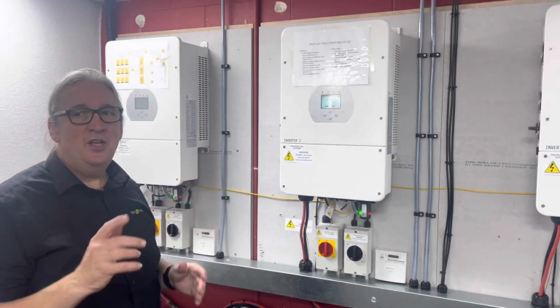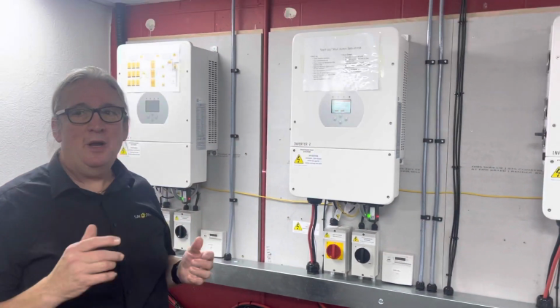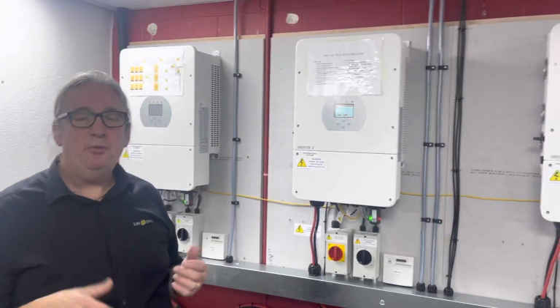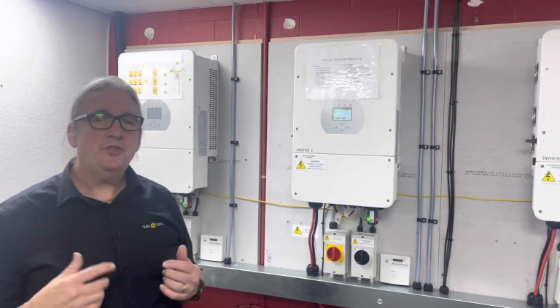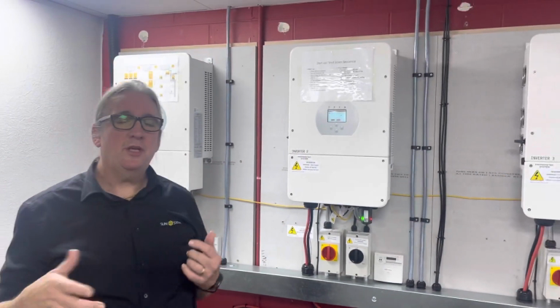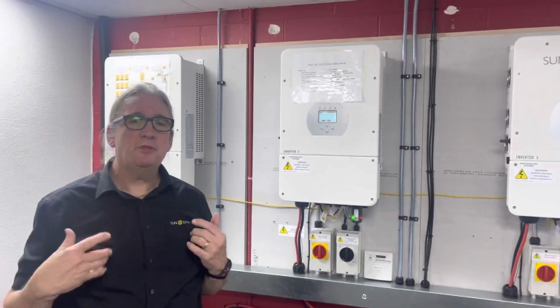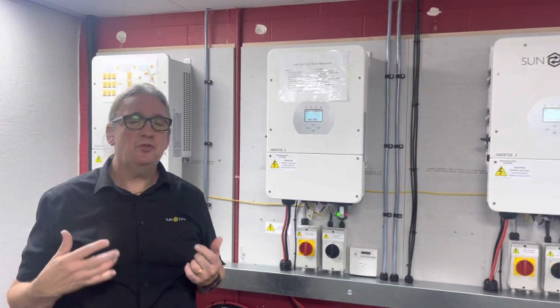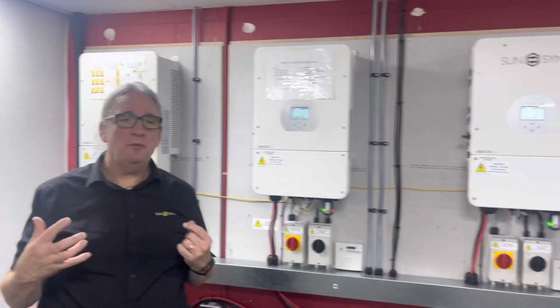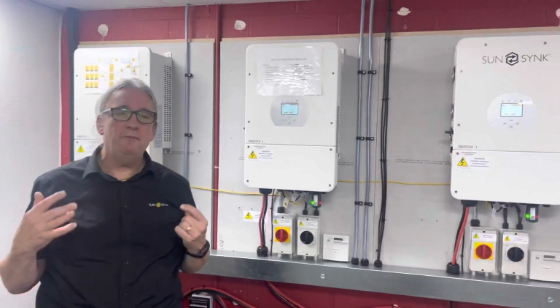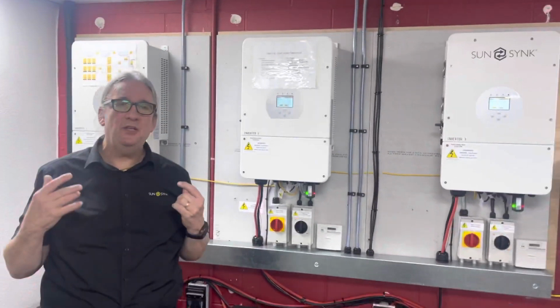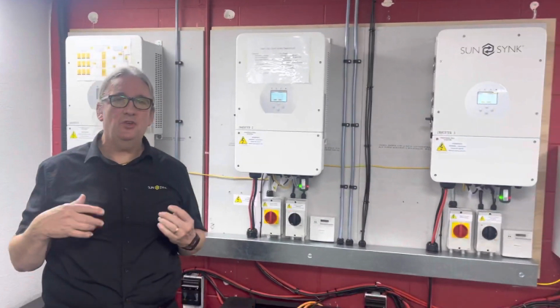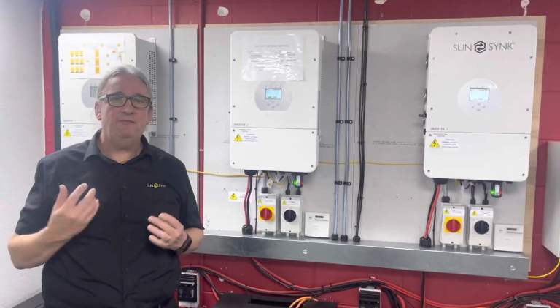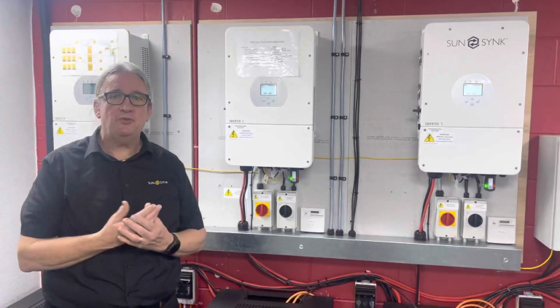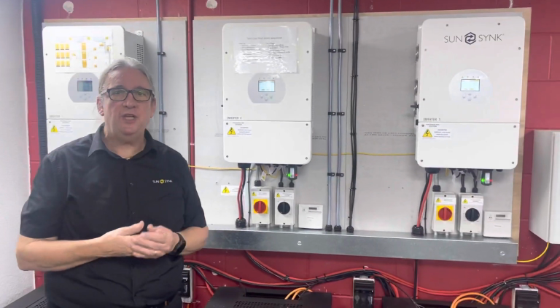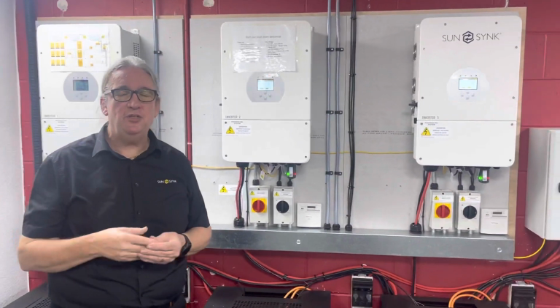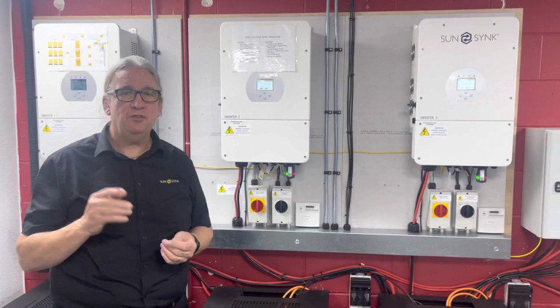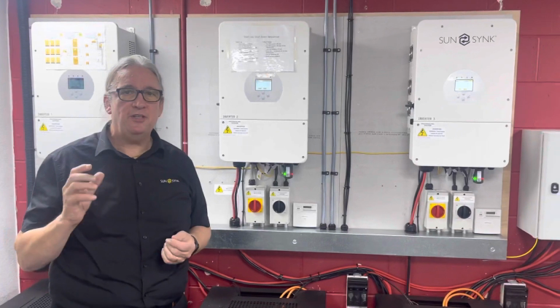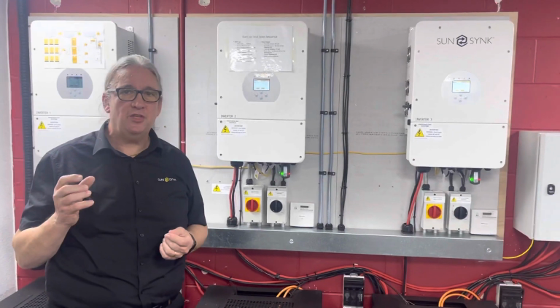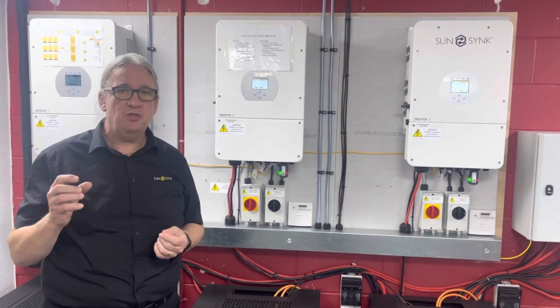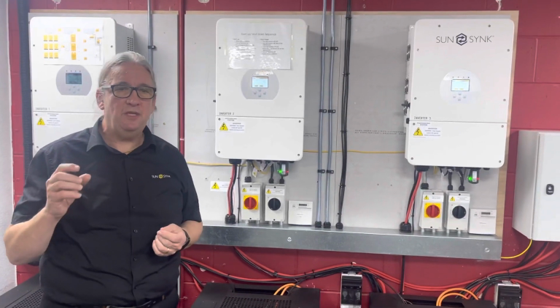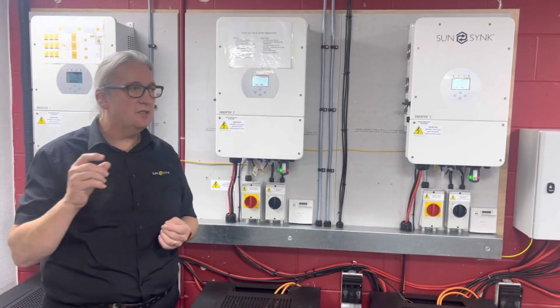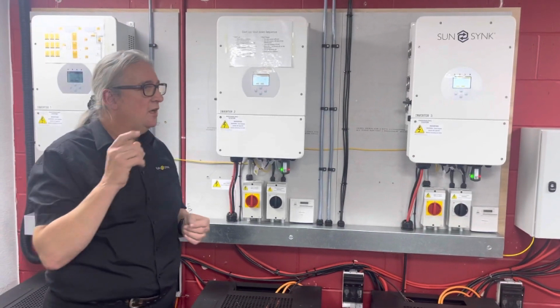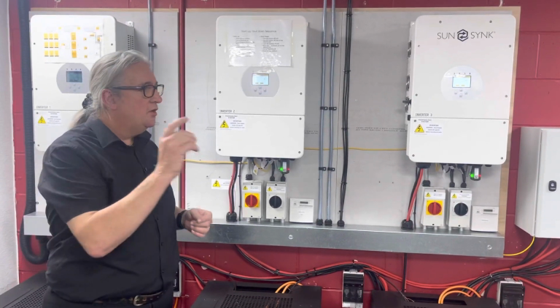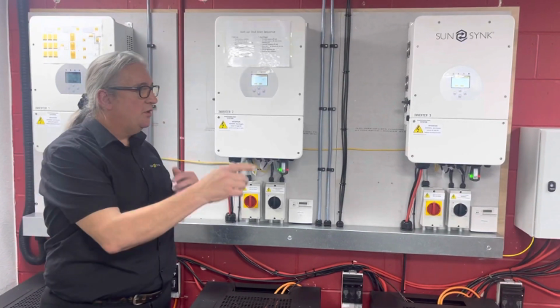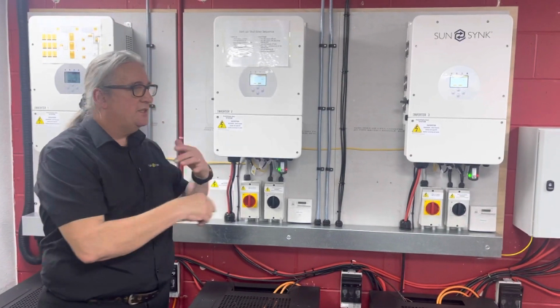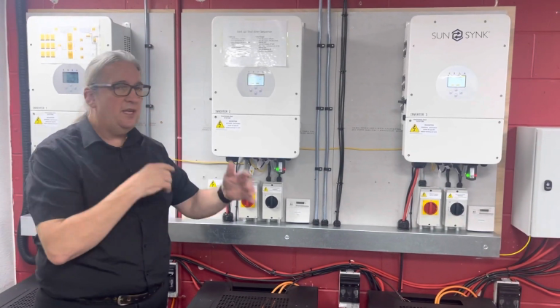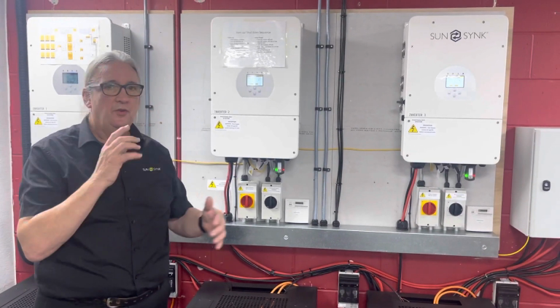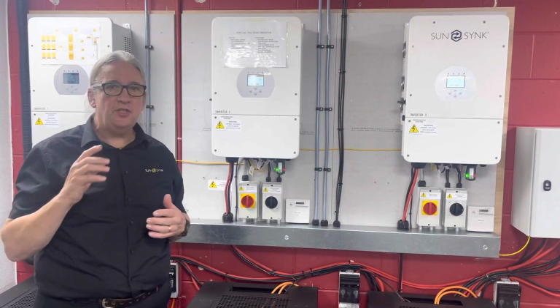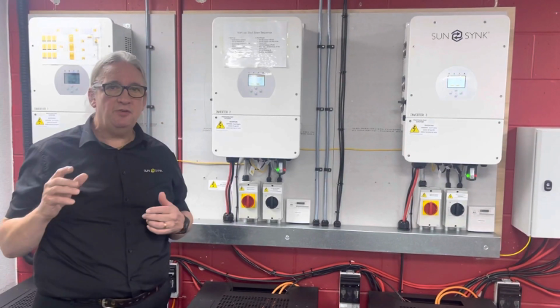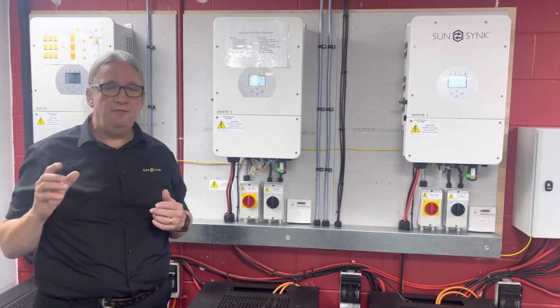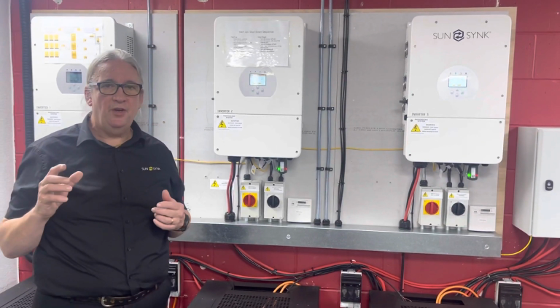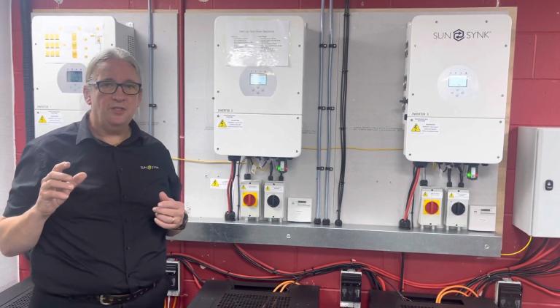It's quite important — I always talk about making sure your phase rotation is correct. Use phase rotation meters so you can verify the rotation across these three inverters.